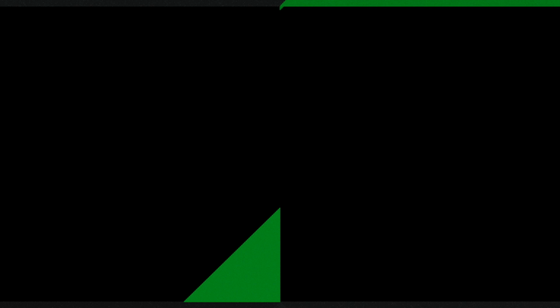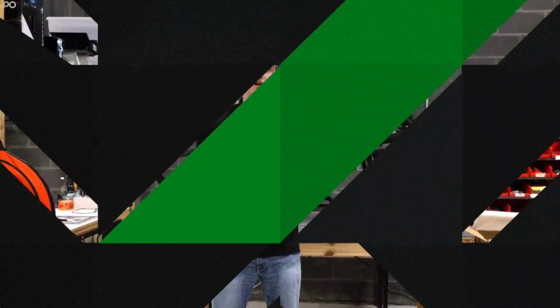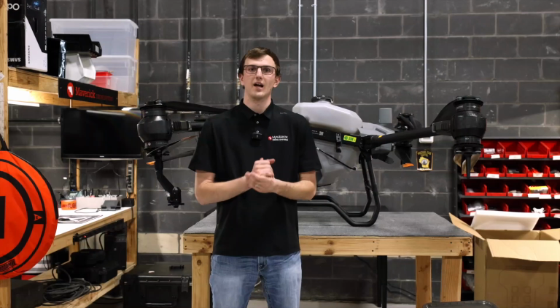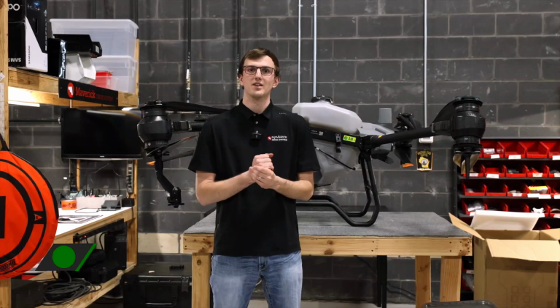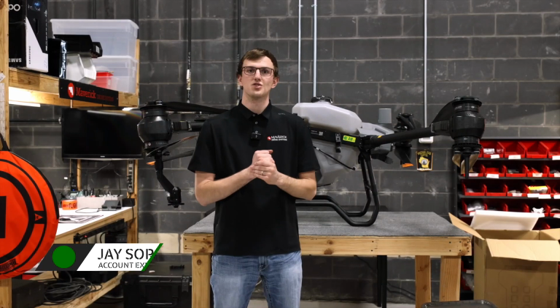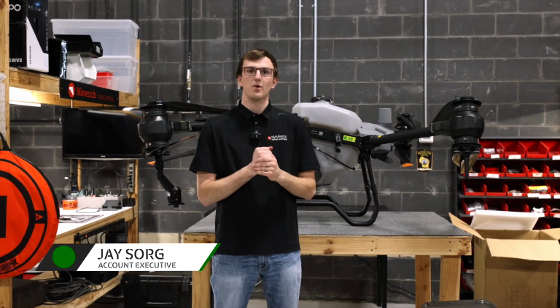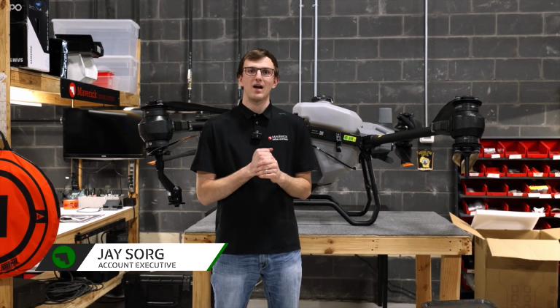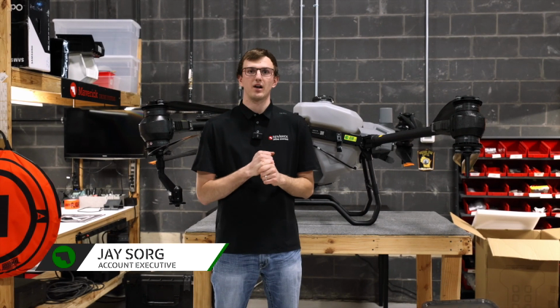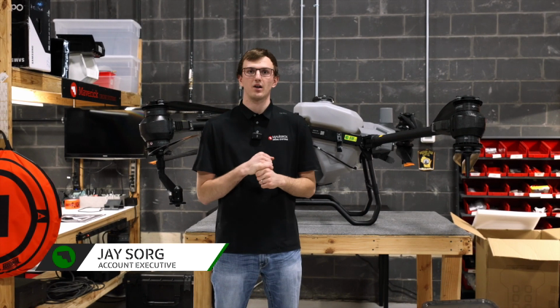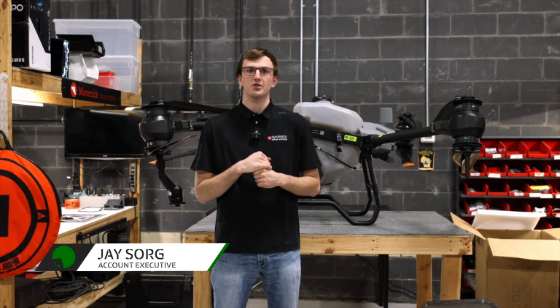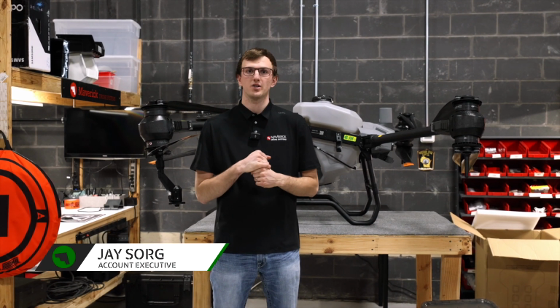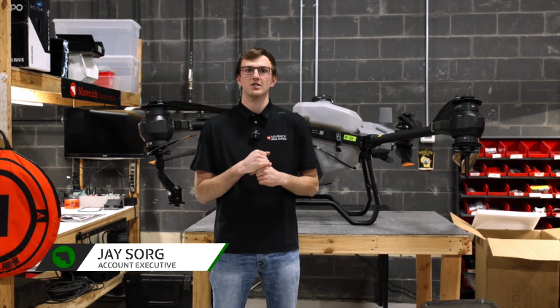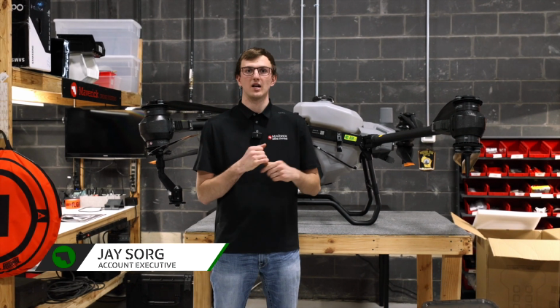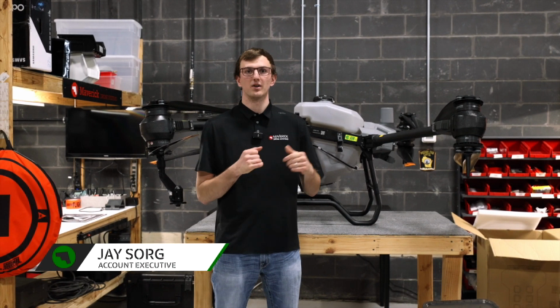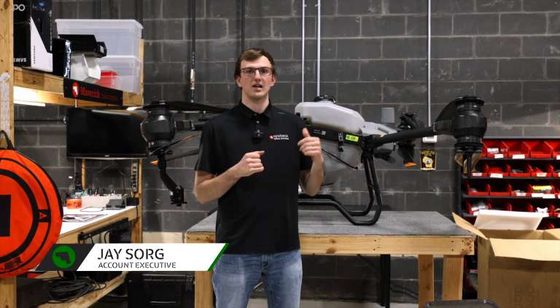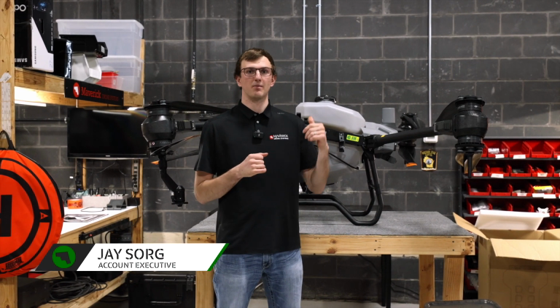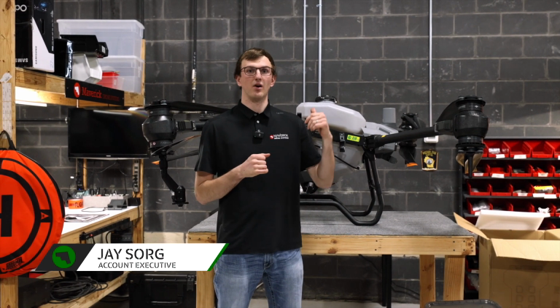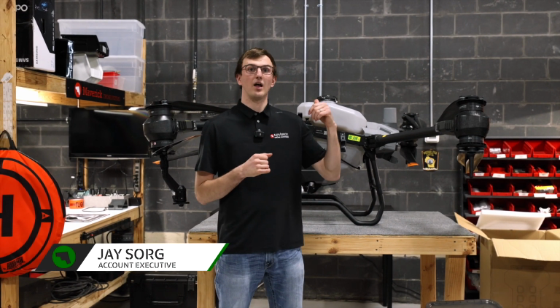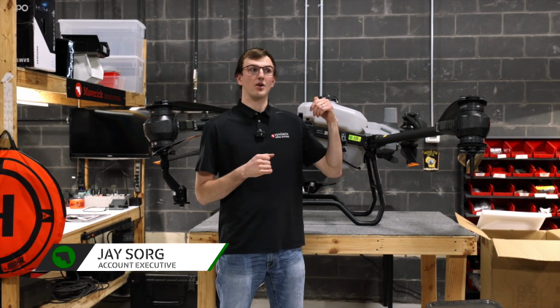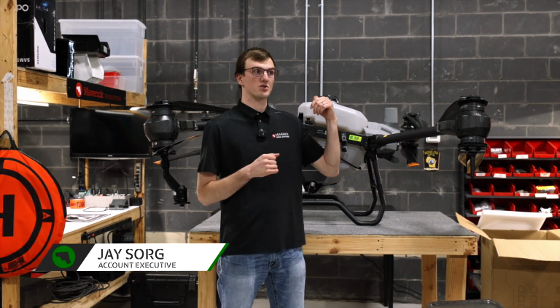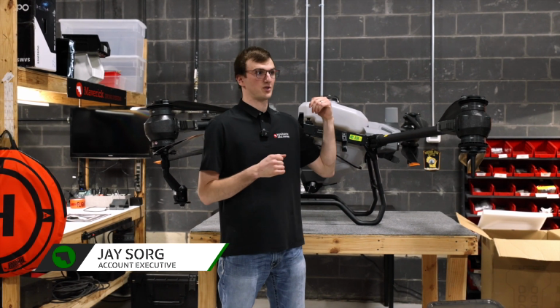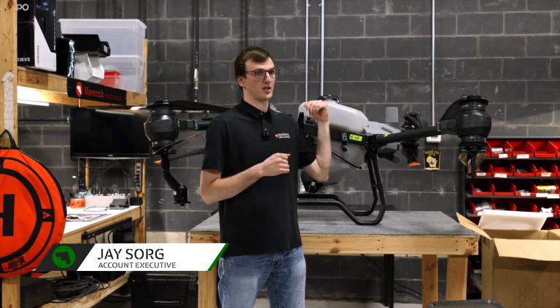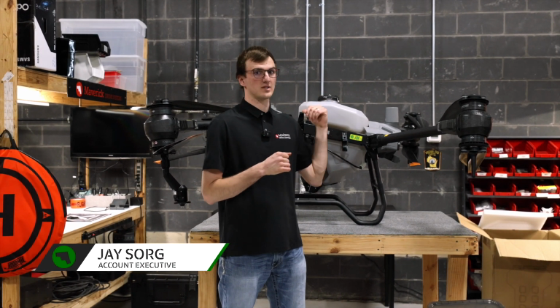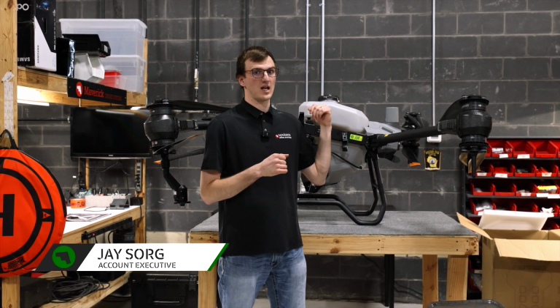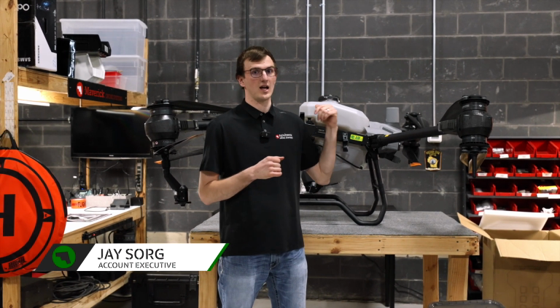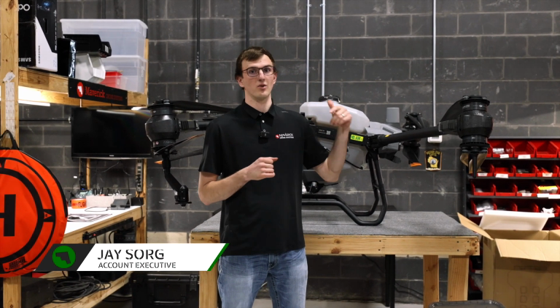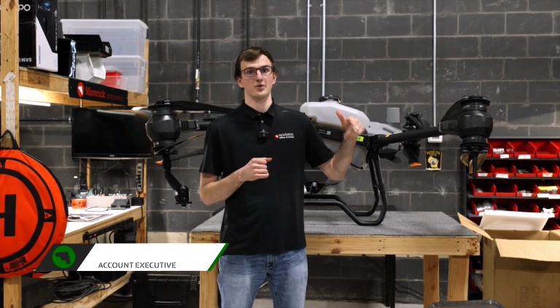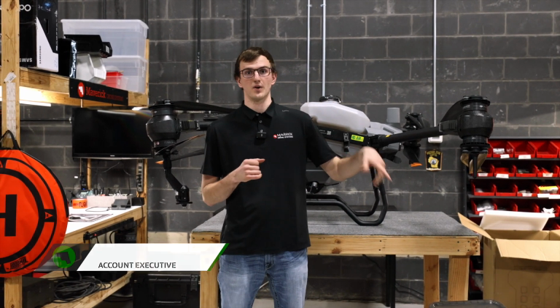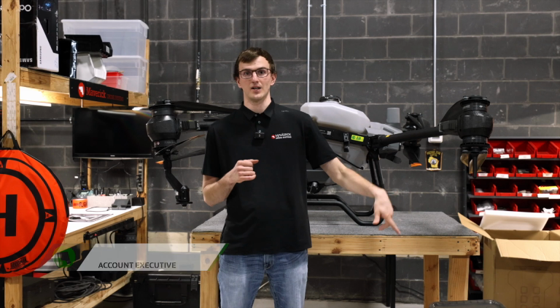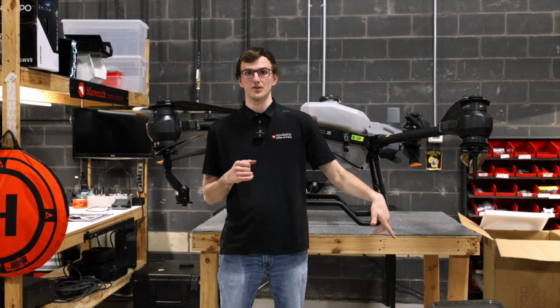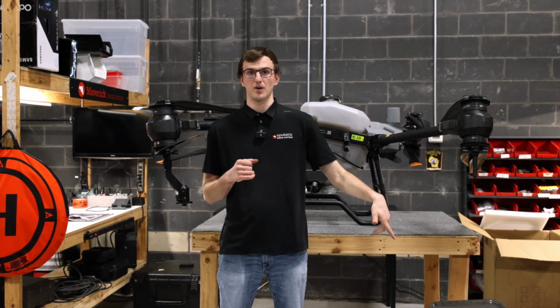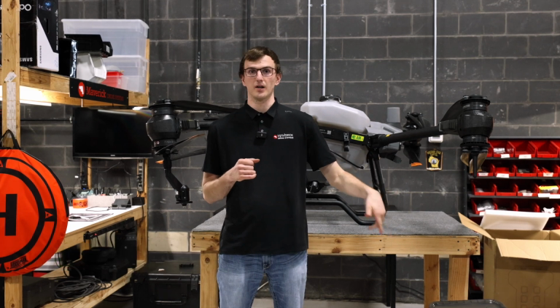Hey guys, Jay with Maverick Agriculture. Today we're going to talk about how you switch your liquid tank out for a granular spreader.